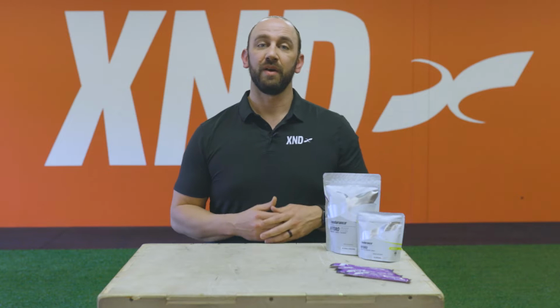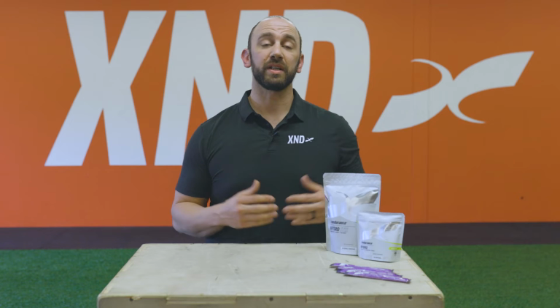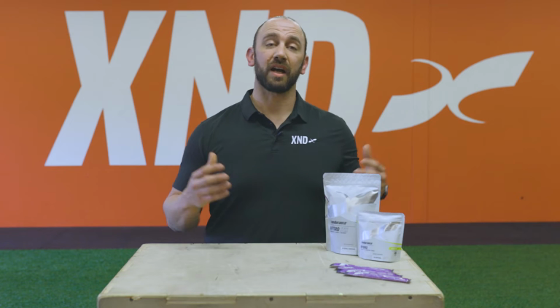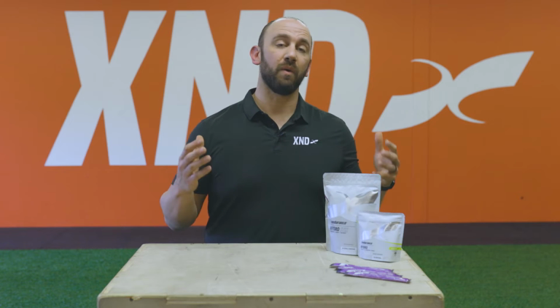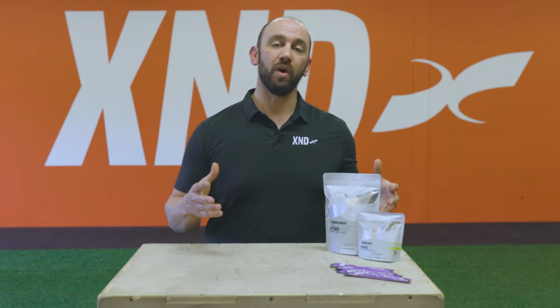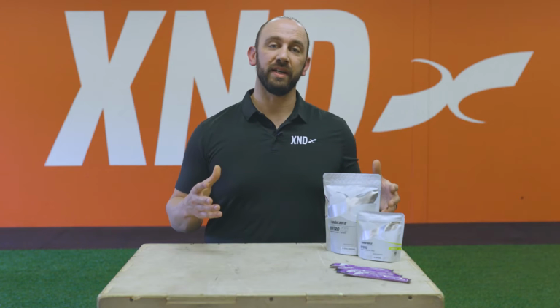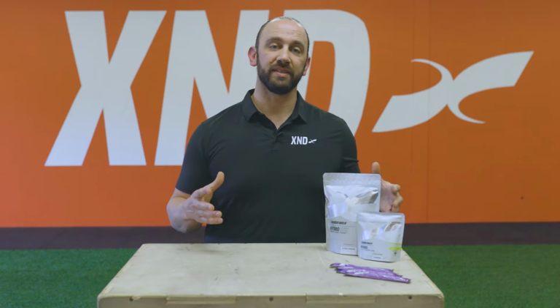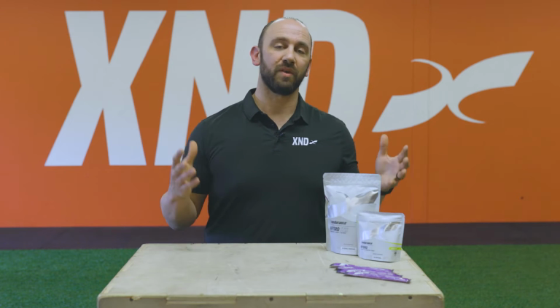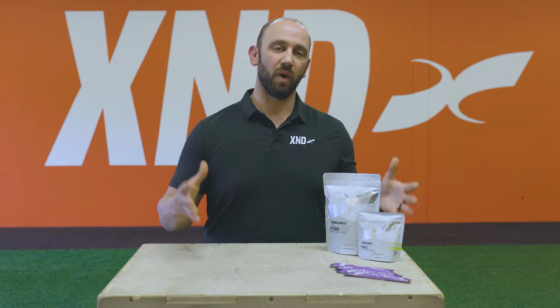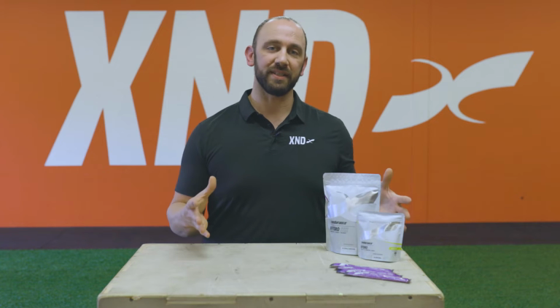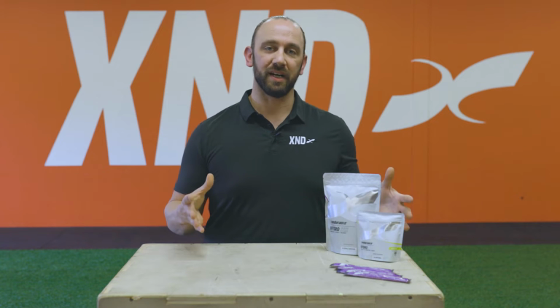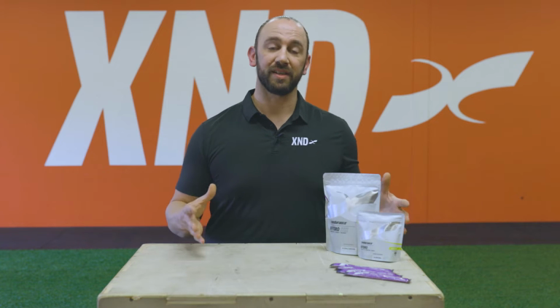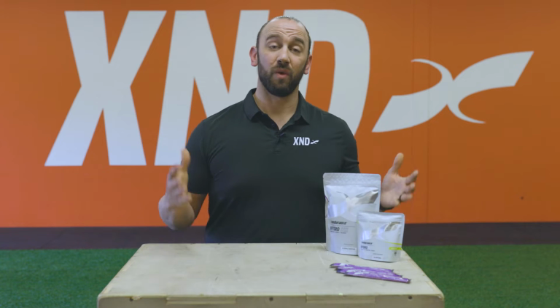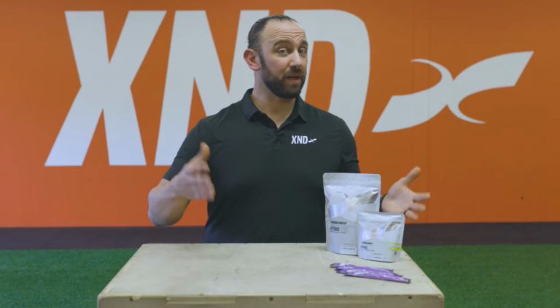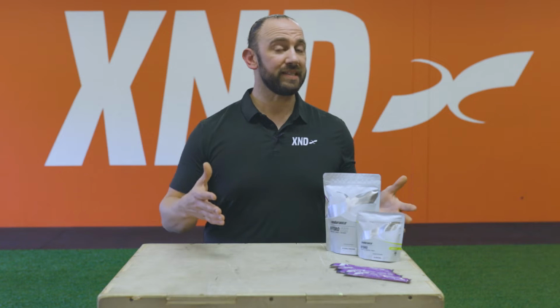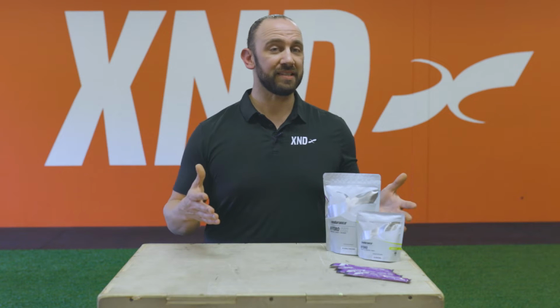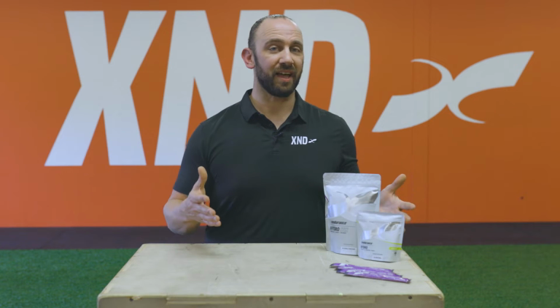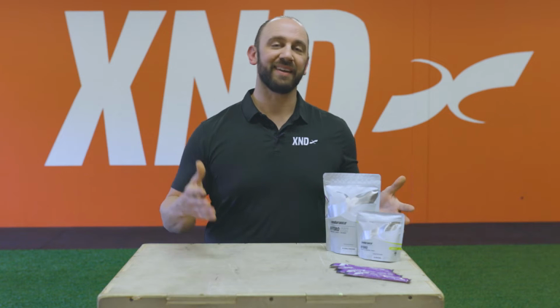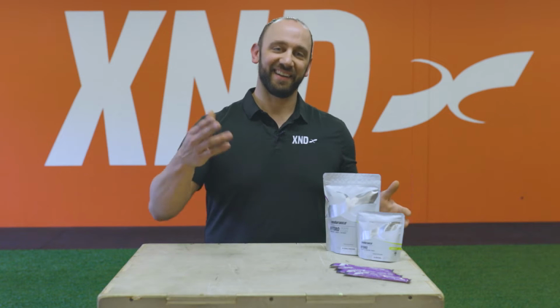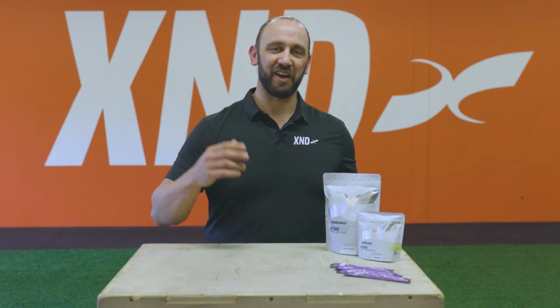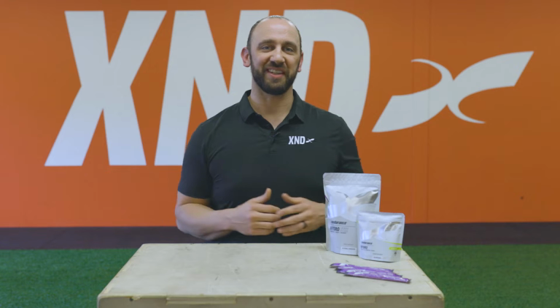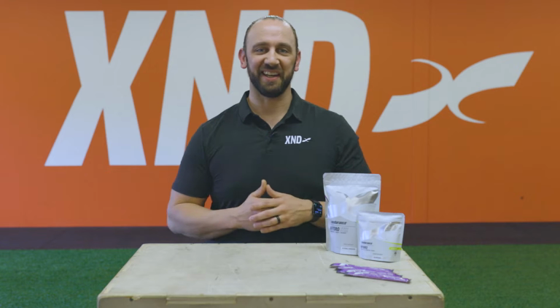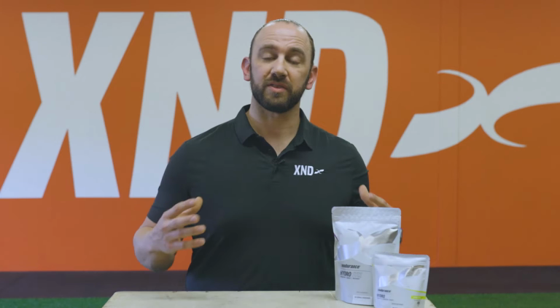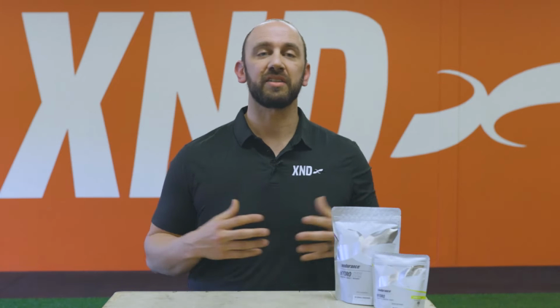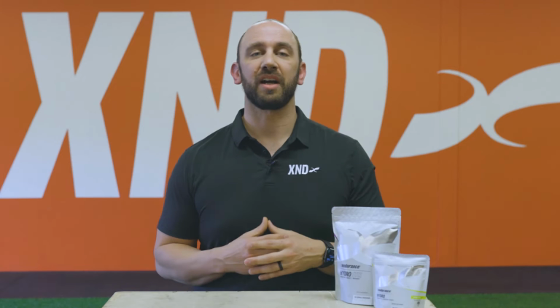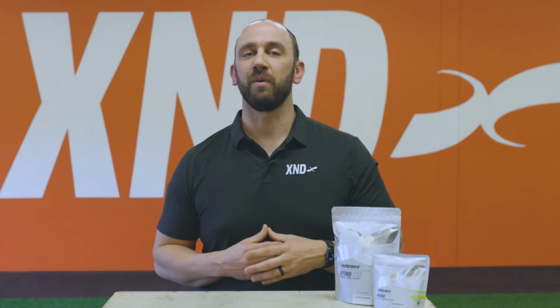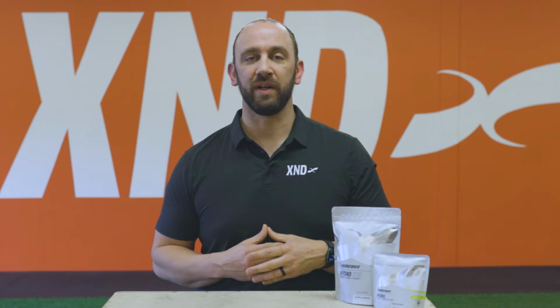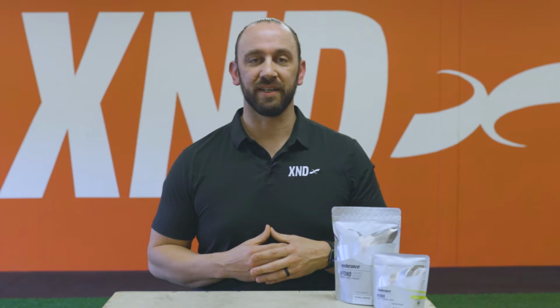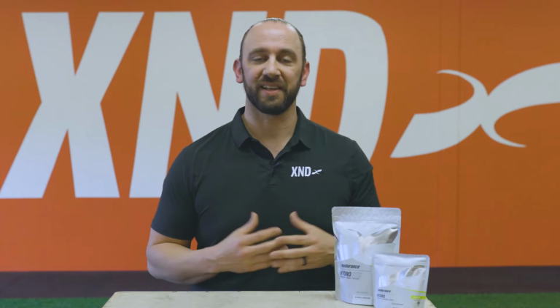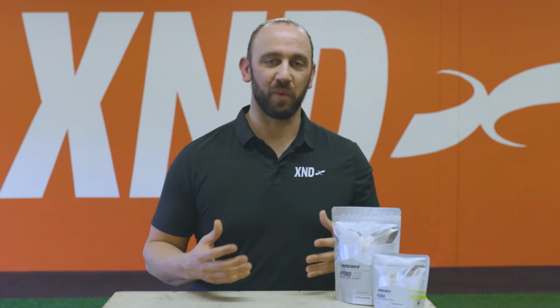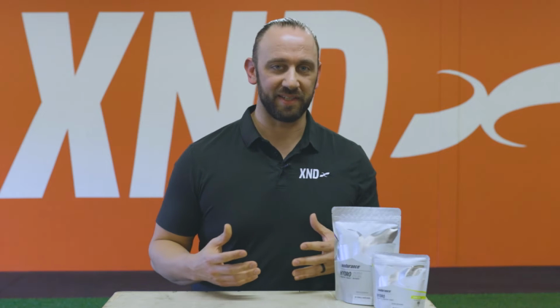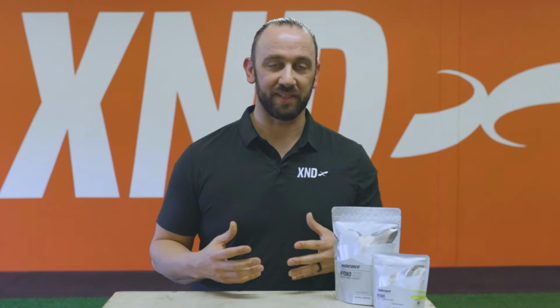We're going to talk about what it is, what it does, what it tastes like, and how you can get it. So now let's talk about what it is and what it does.